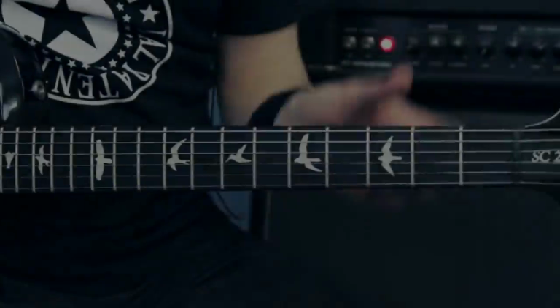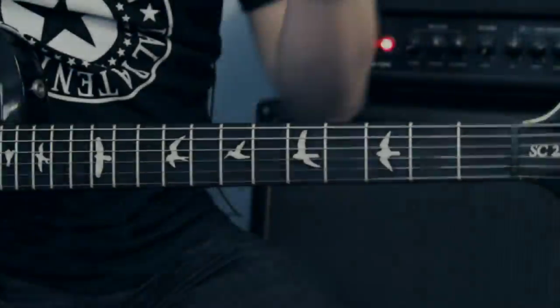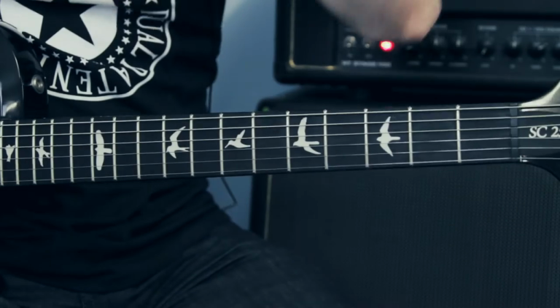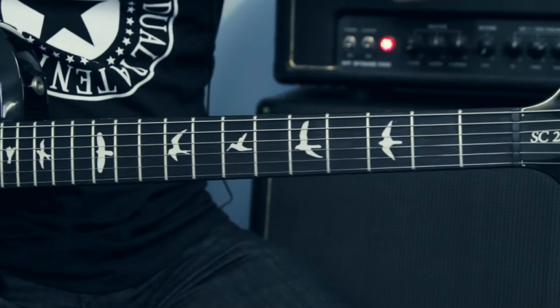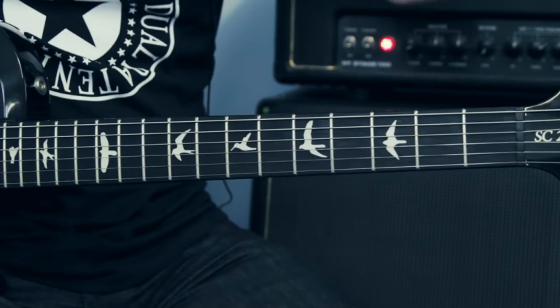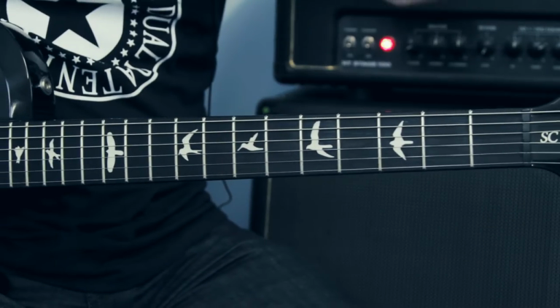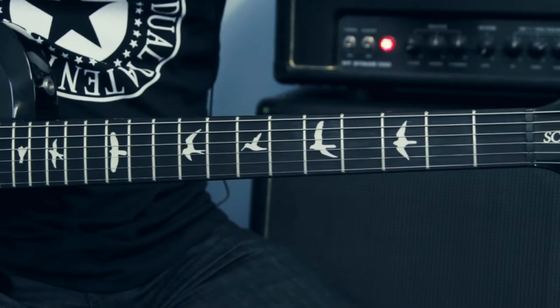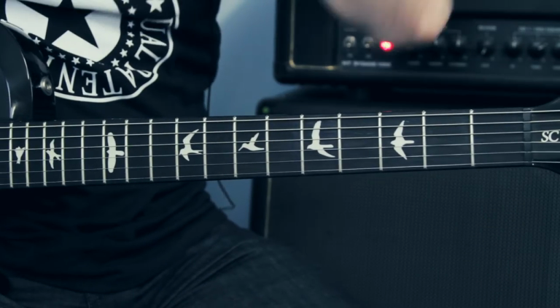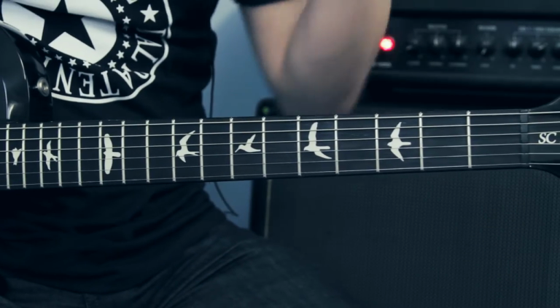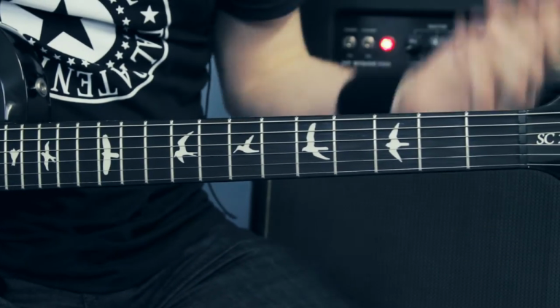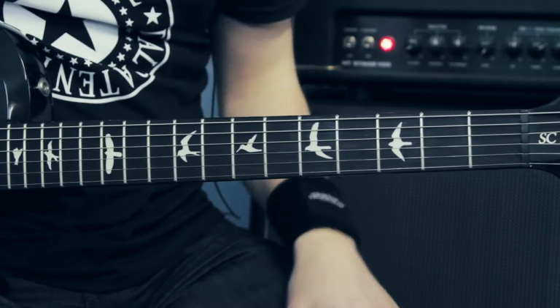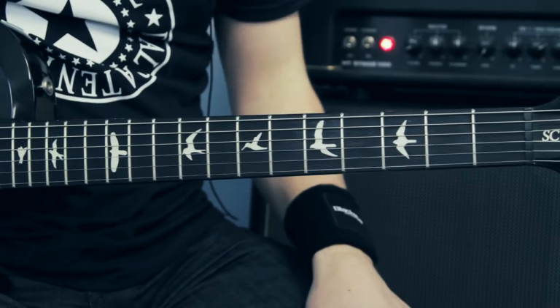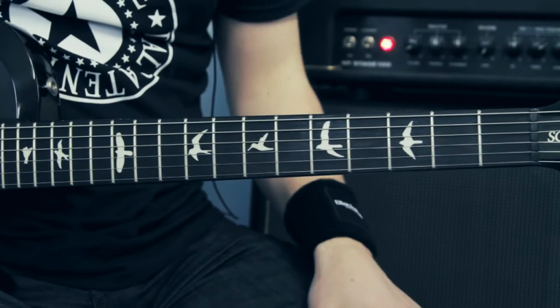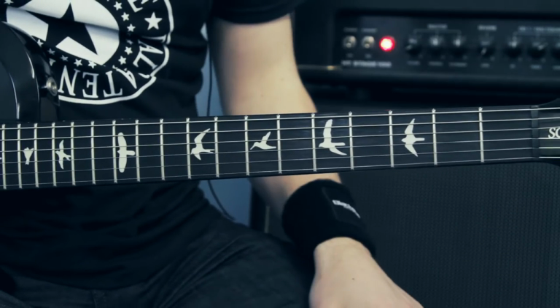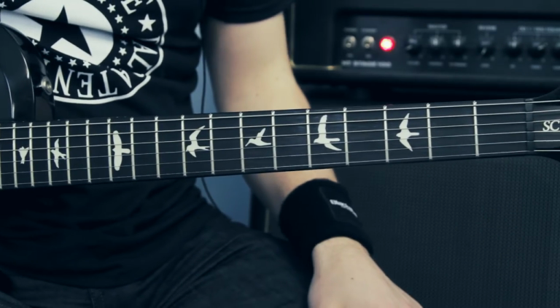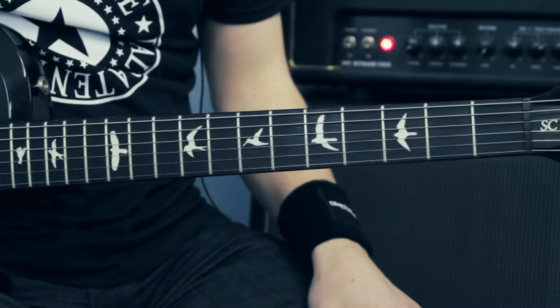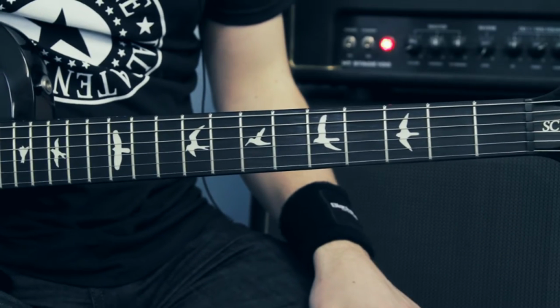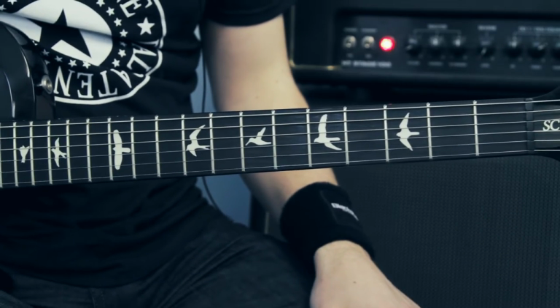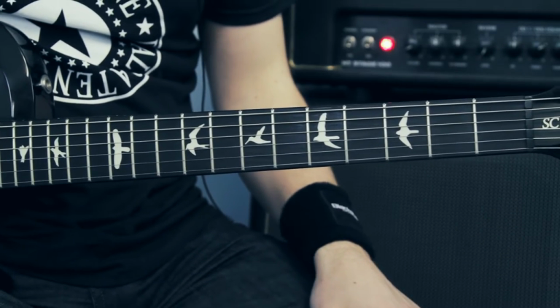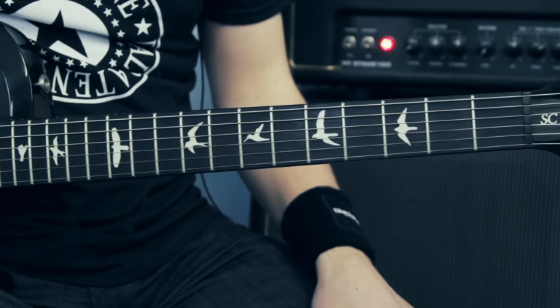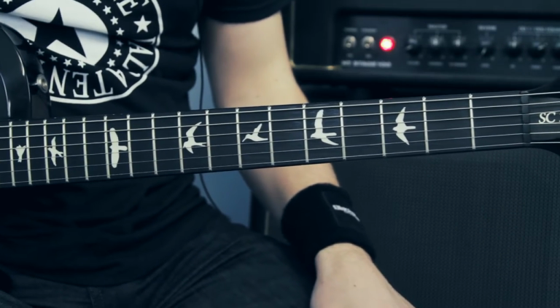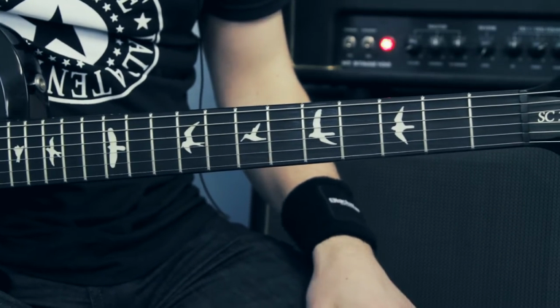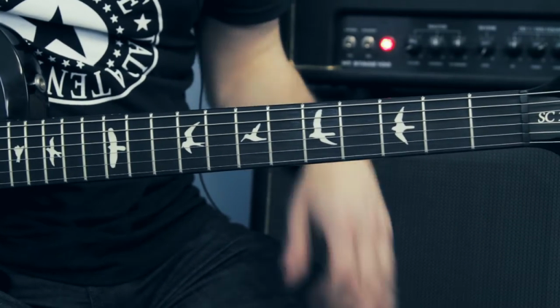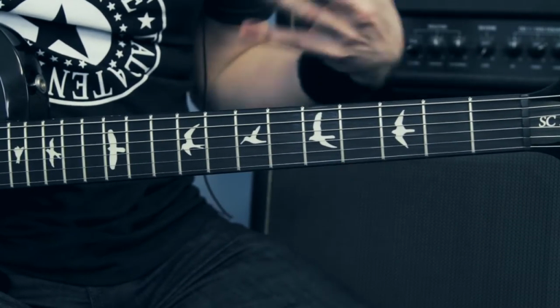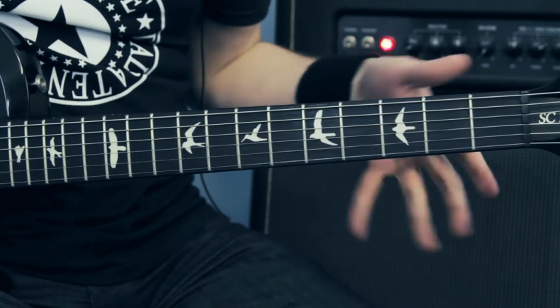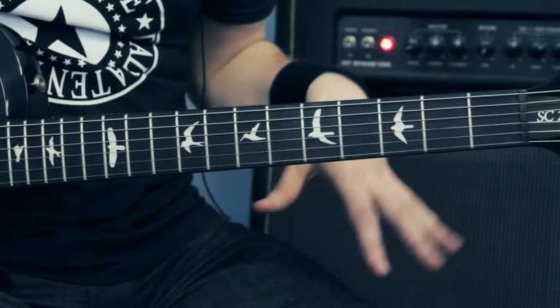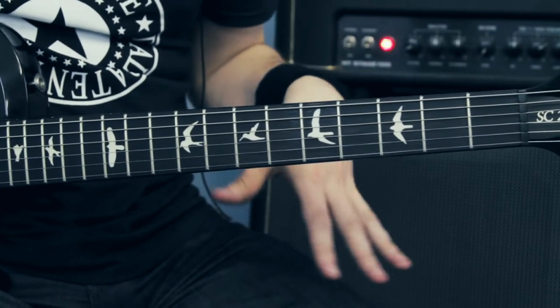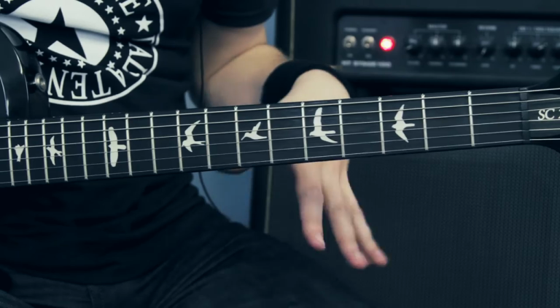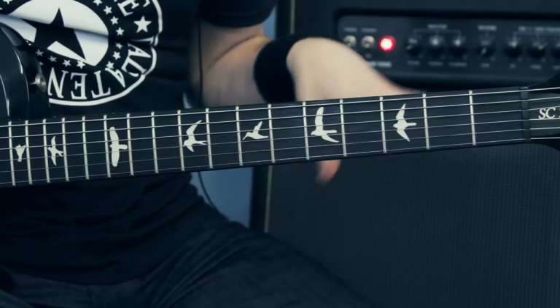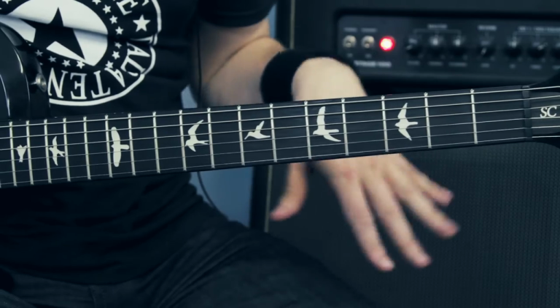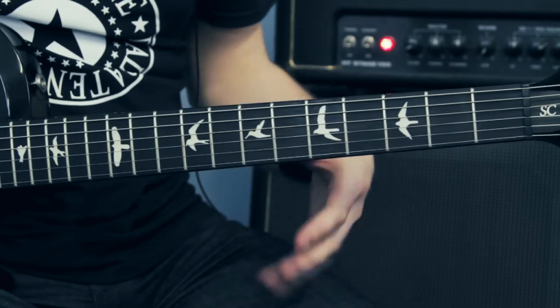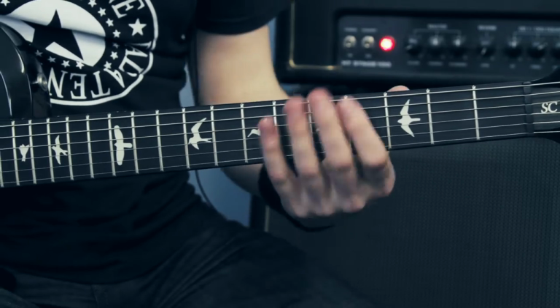This is the intro and chorus section of Blackest Magic in Practice. It's relatively straightforward, so I'll just play it slowly.